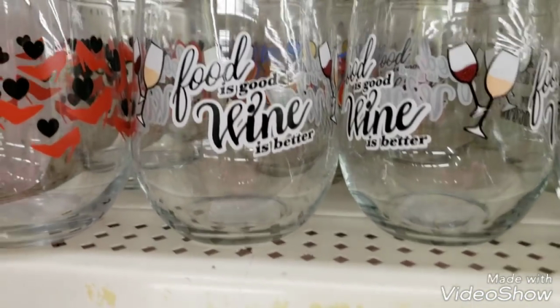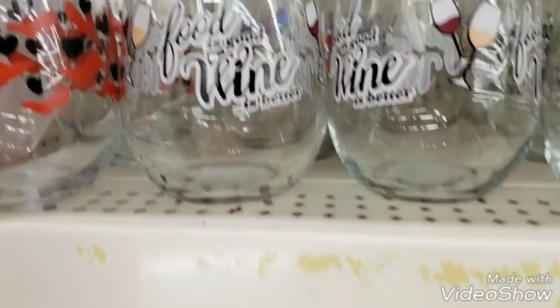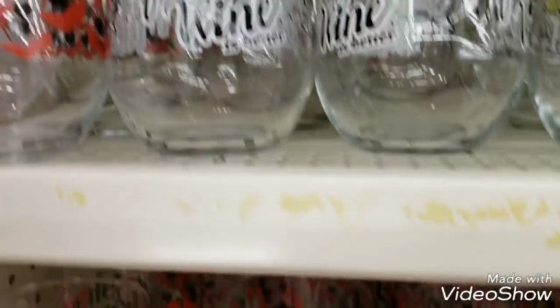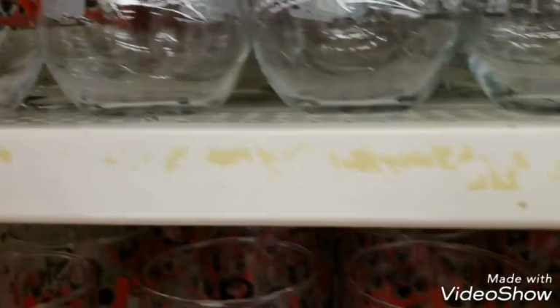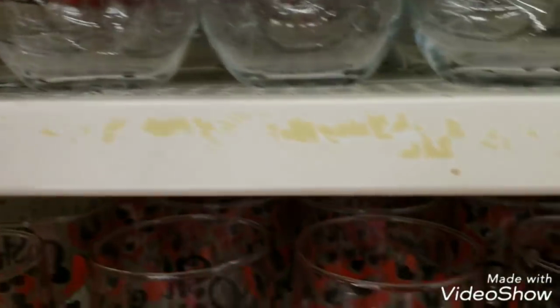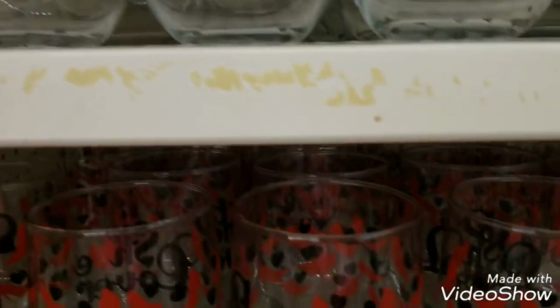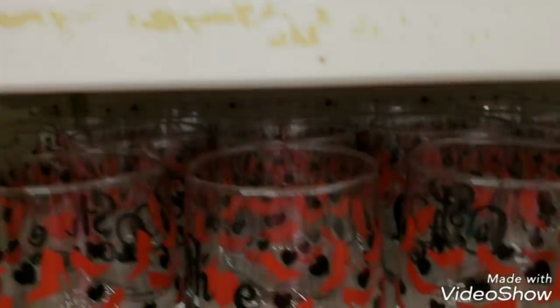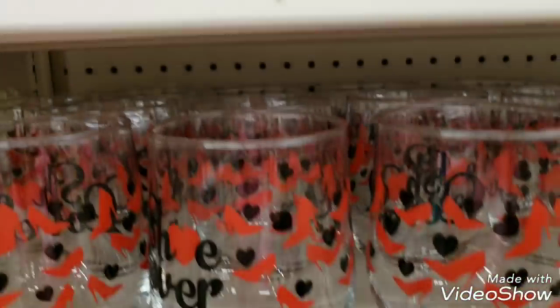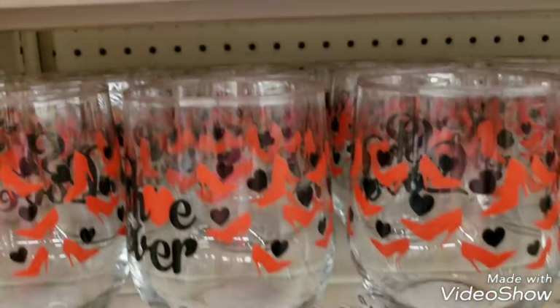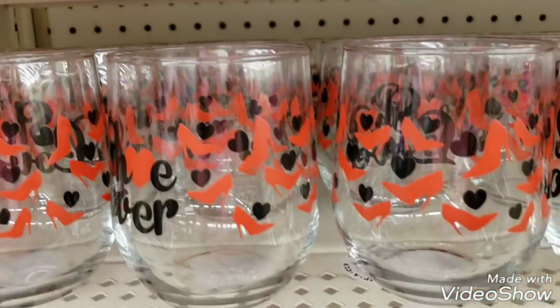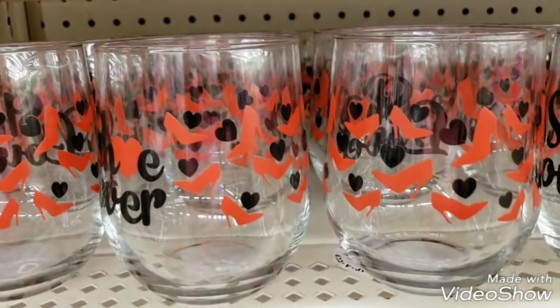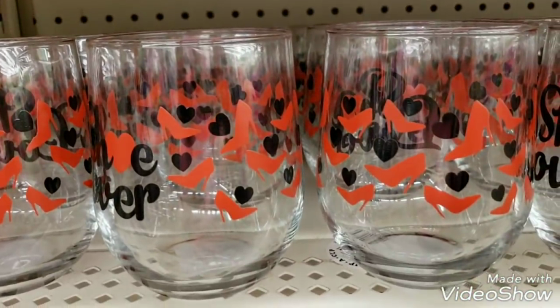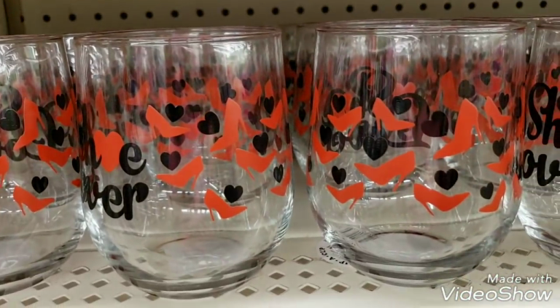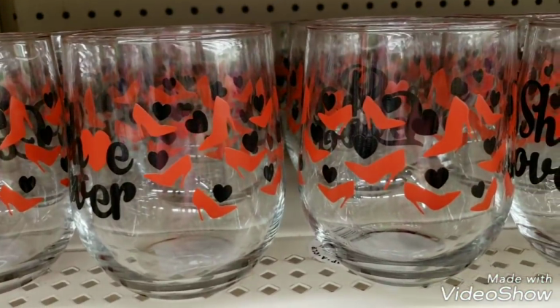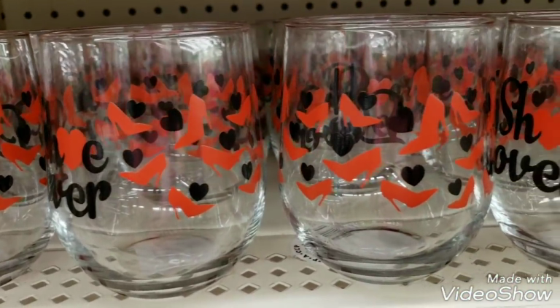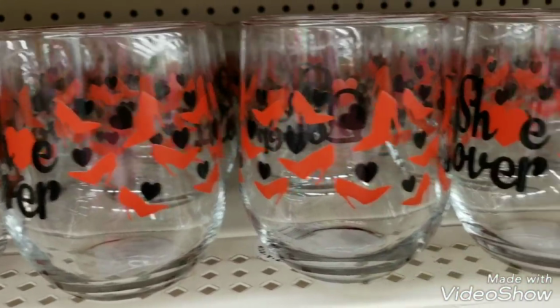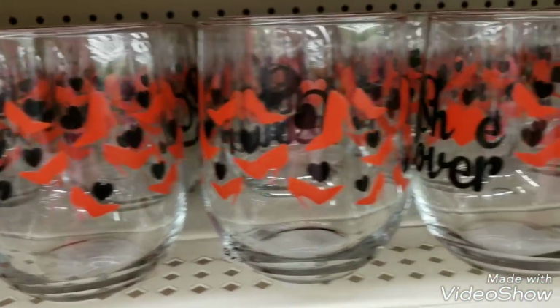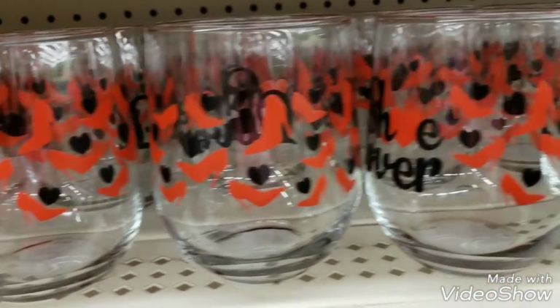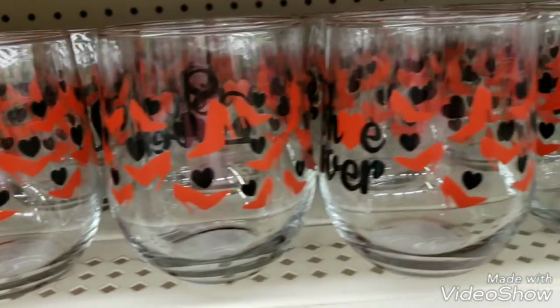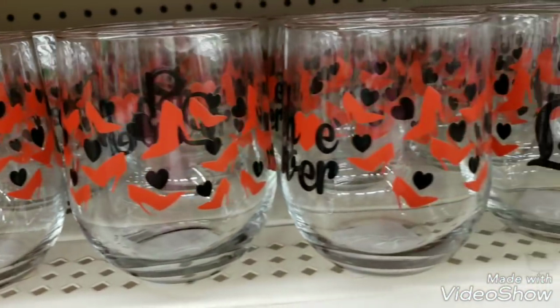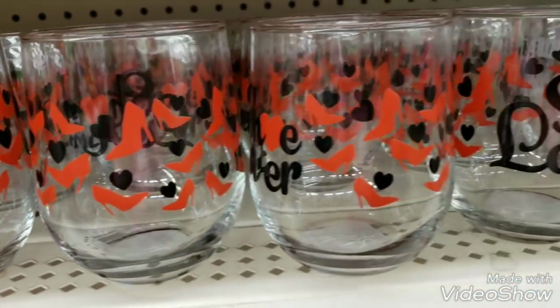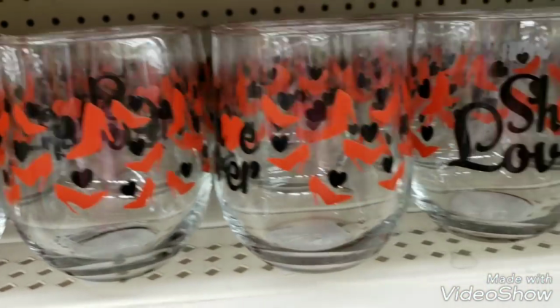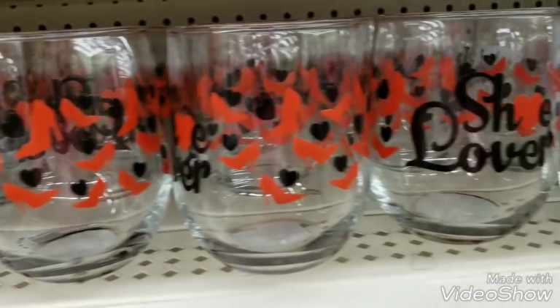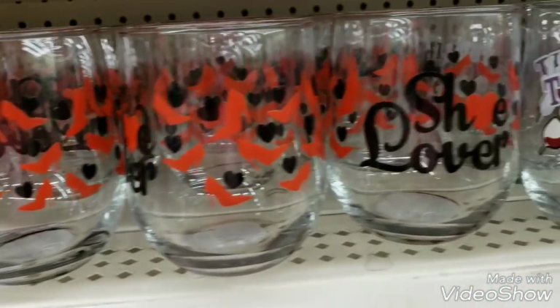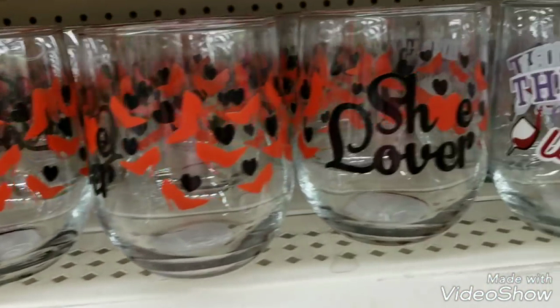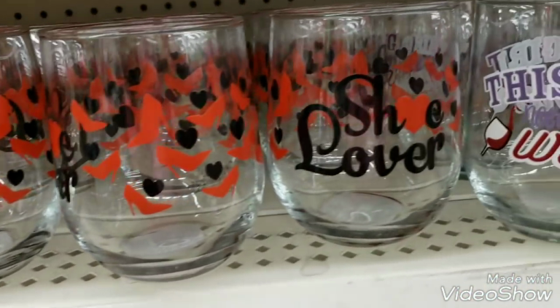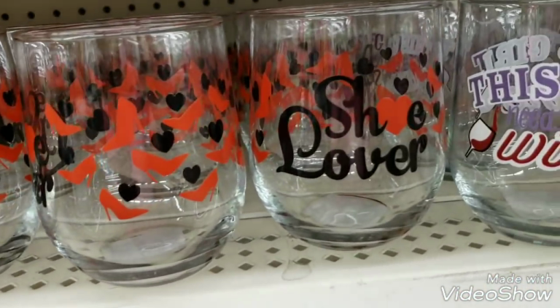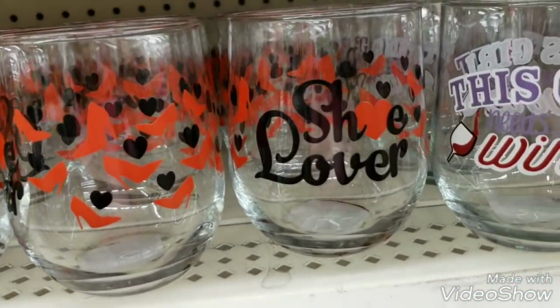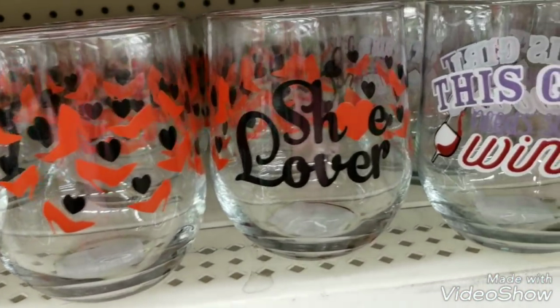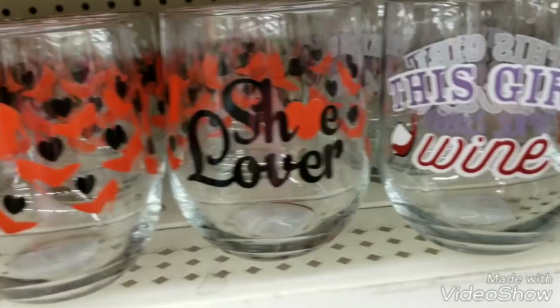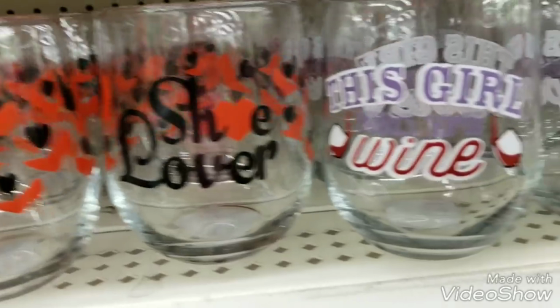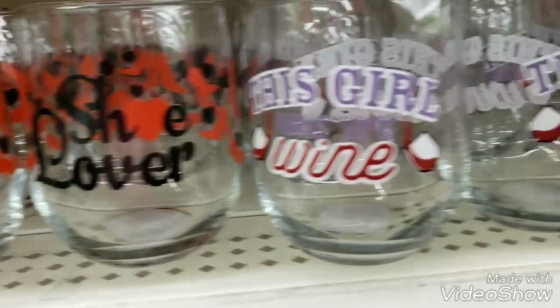Then we have shoe lovers - it says 'shoe lover' on it.